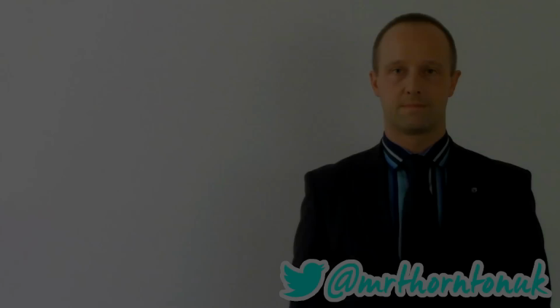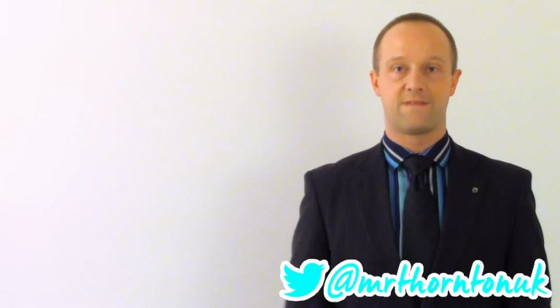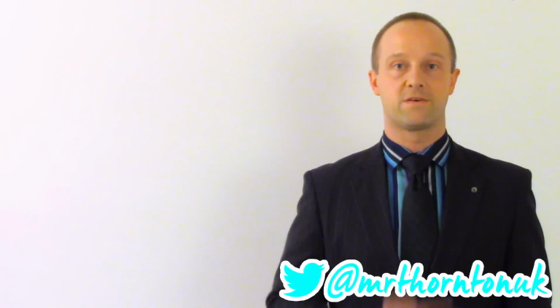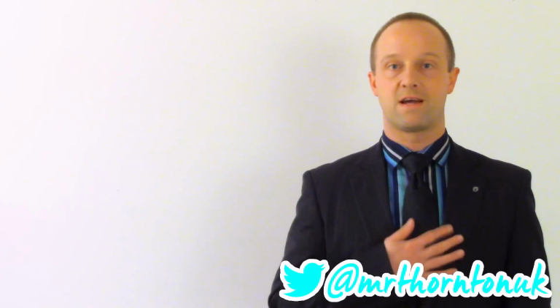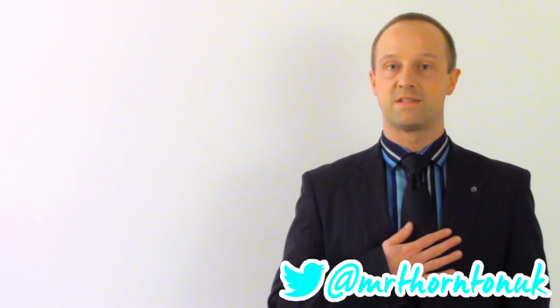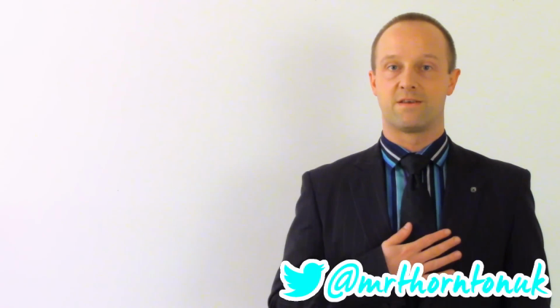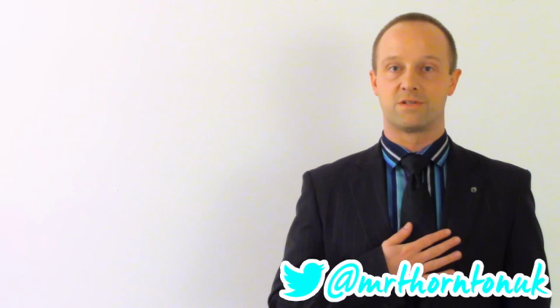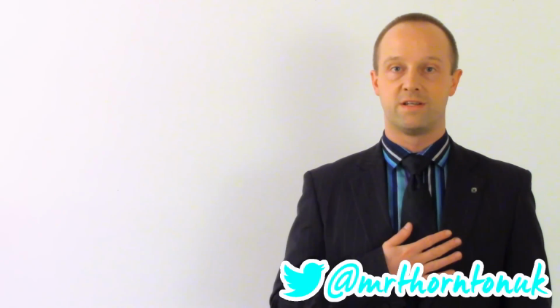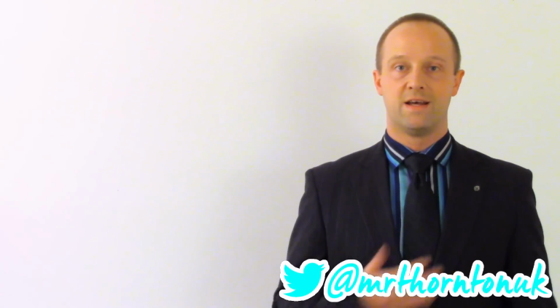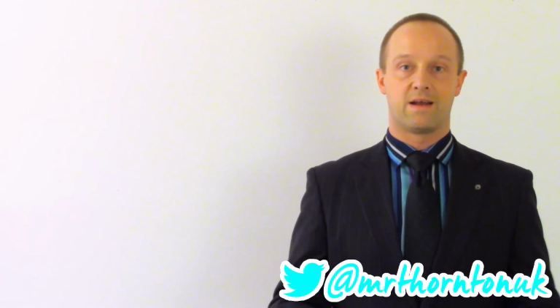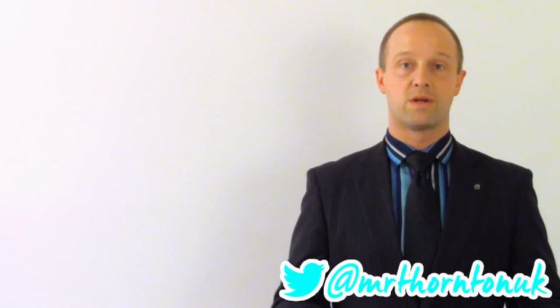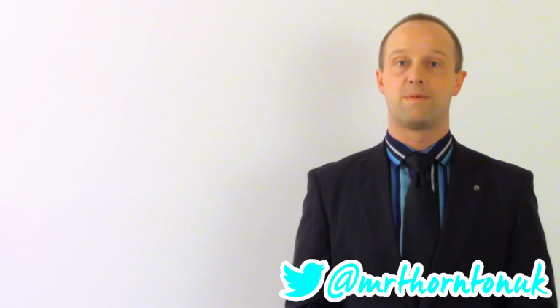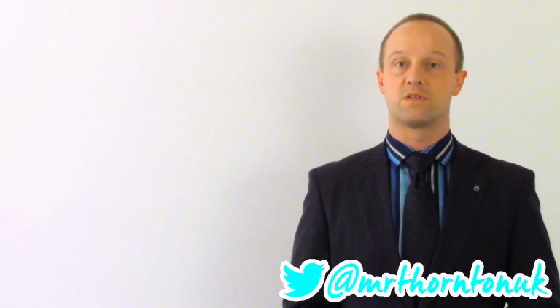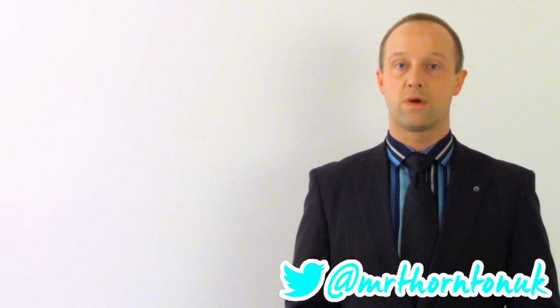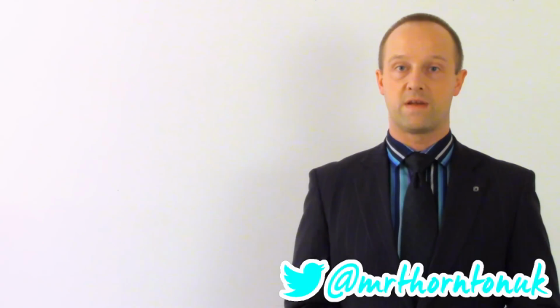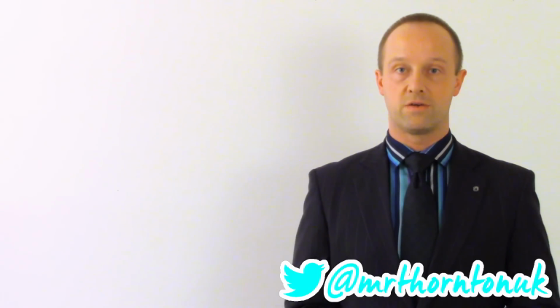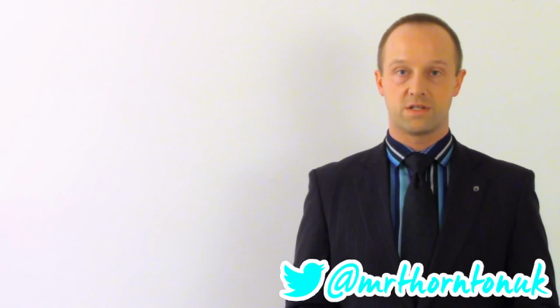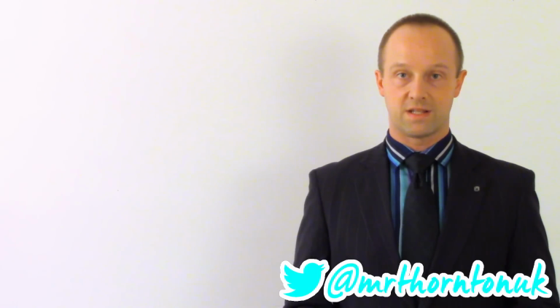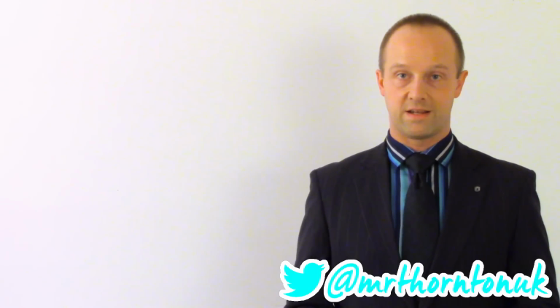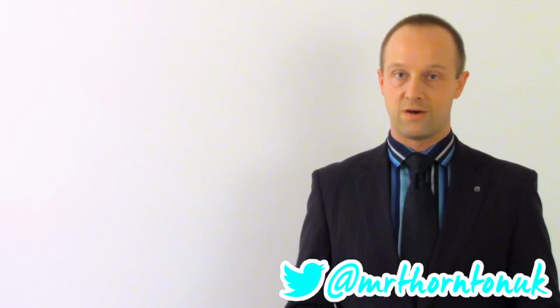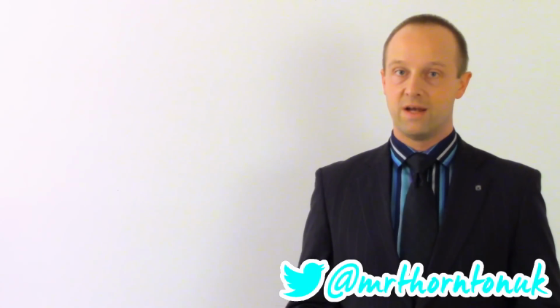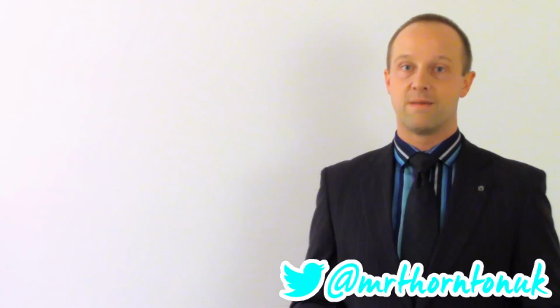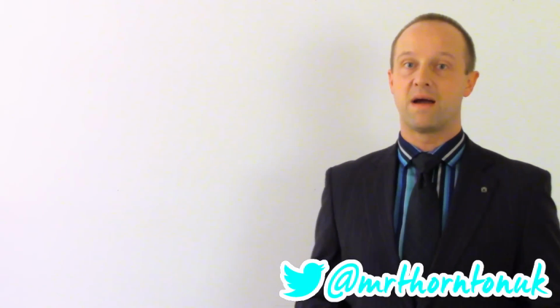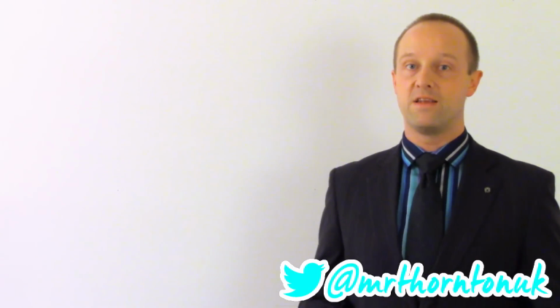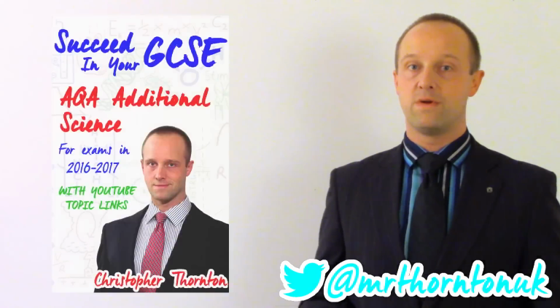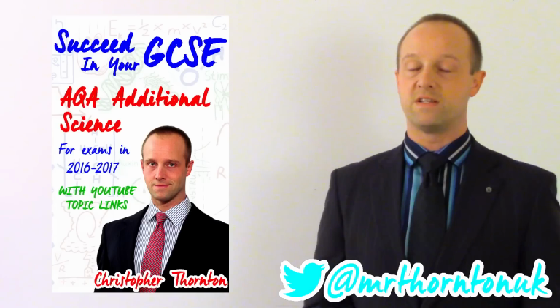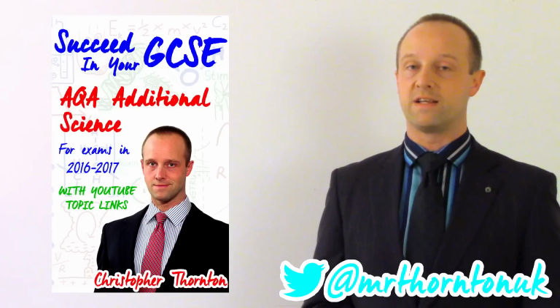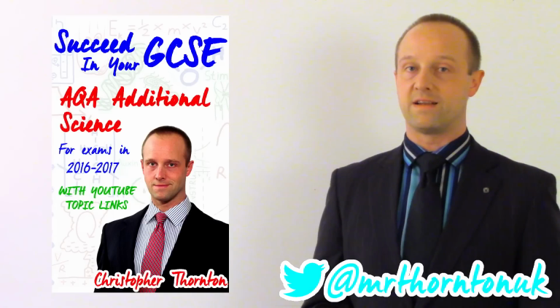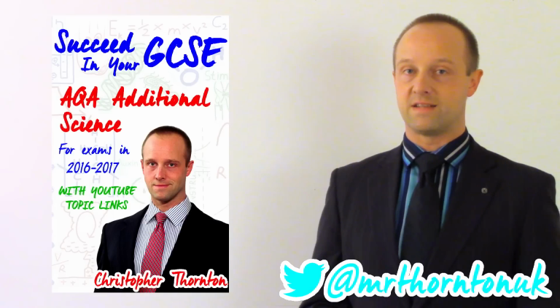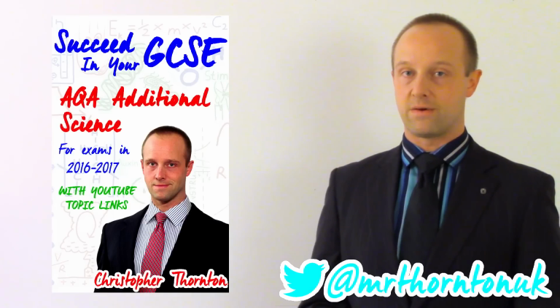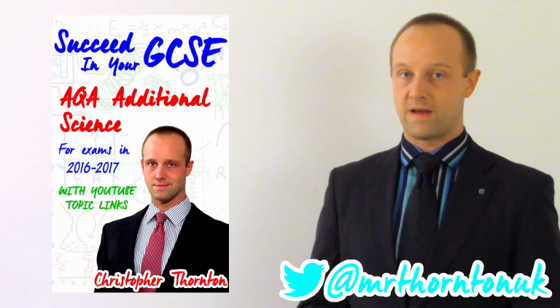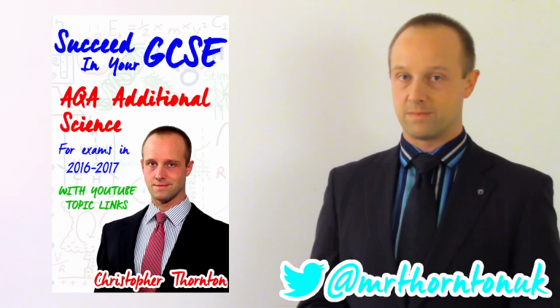Hey folks, I'm Mr Thornton and I wanted to post a quick video just to let you know that my new revision guide is now available.